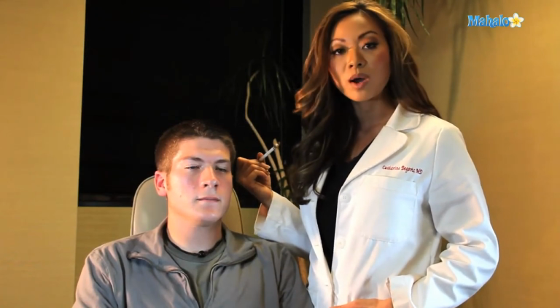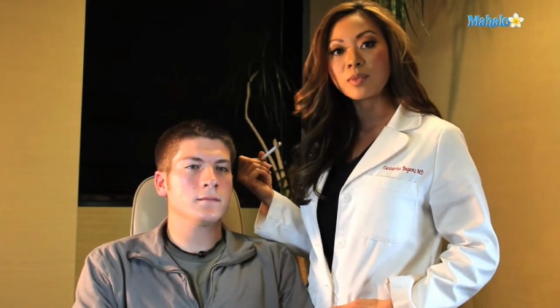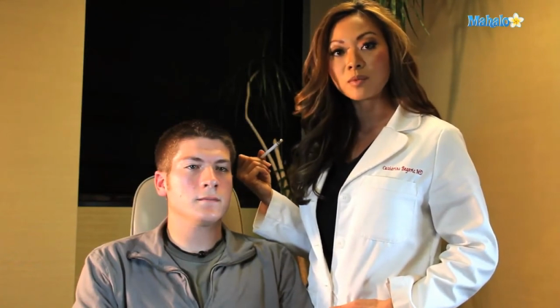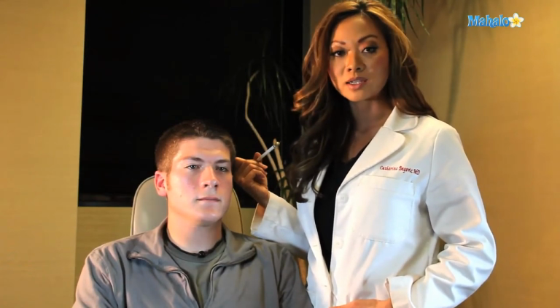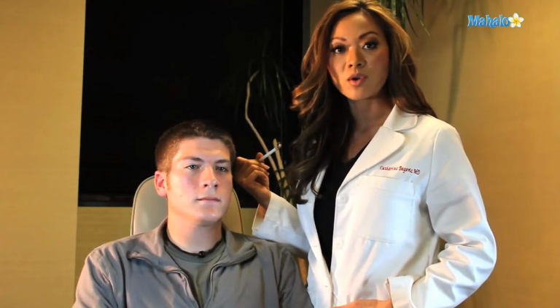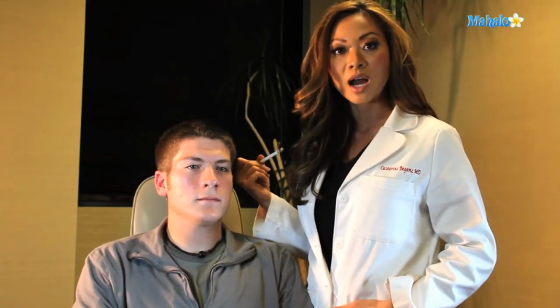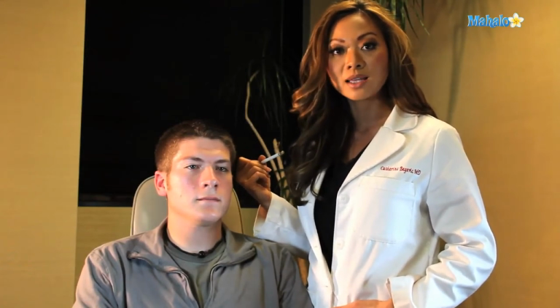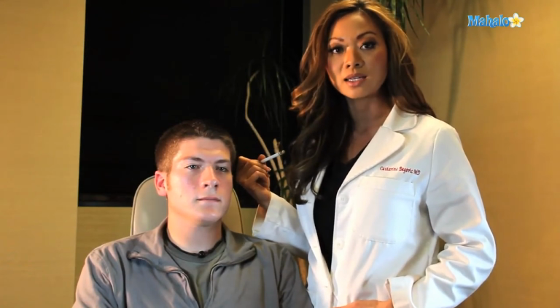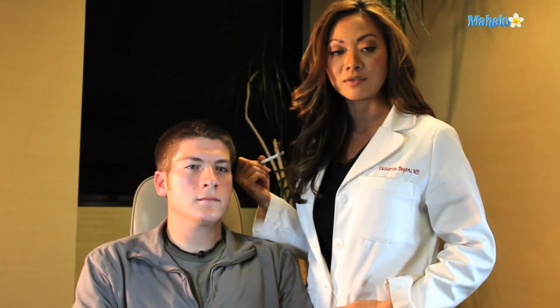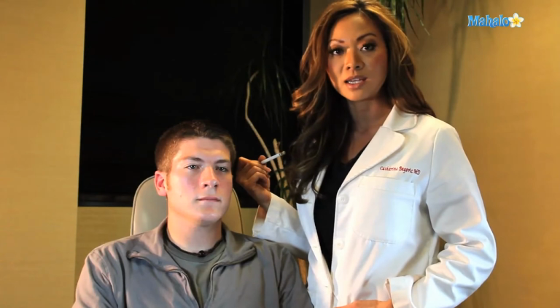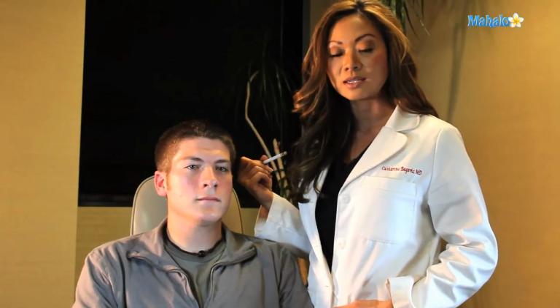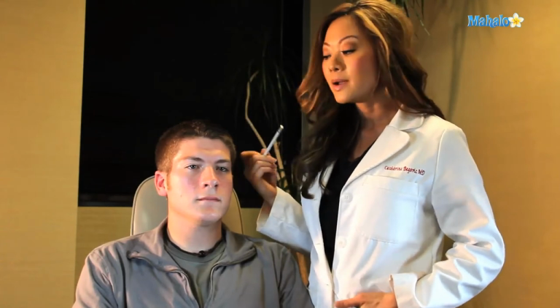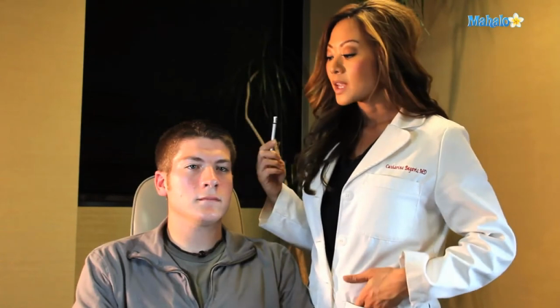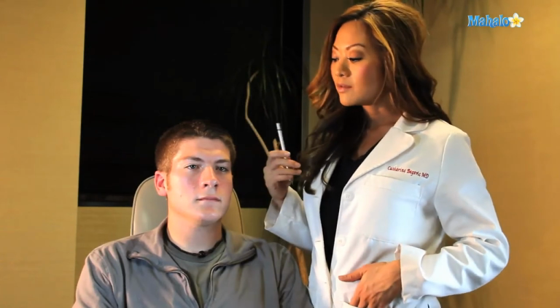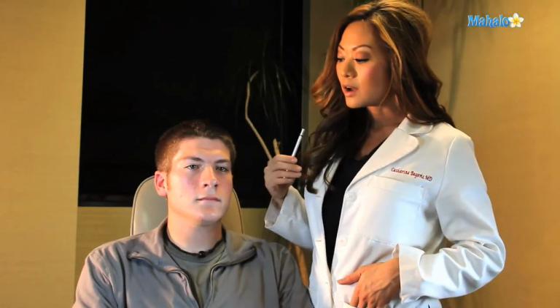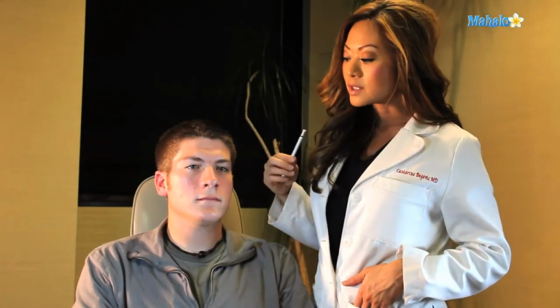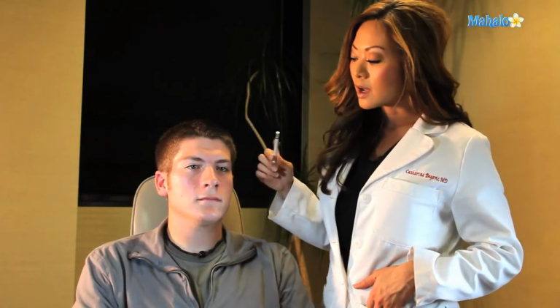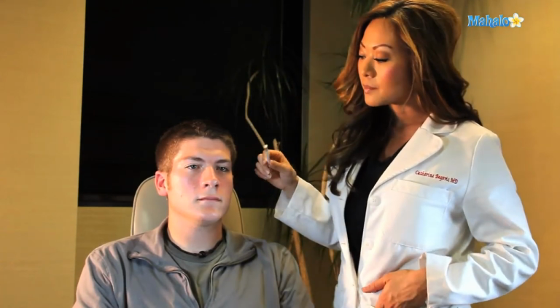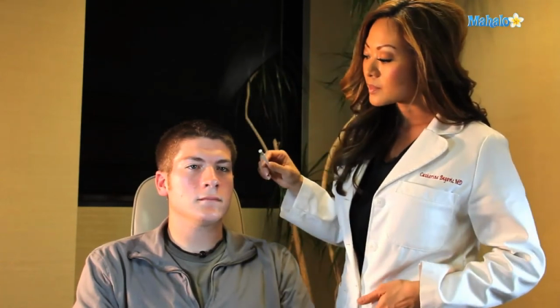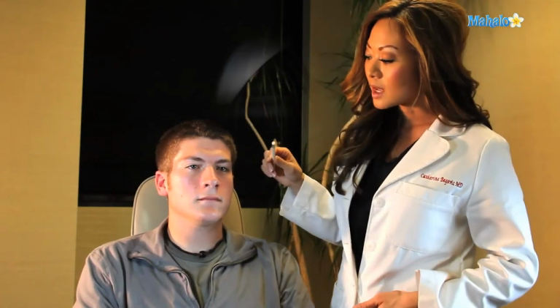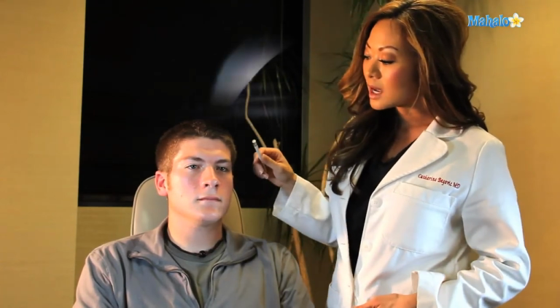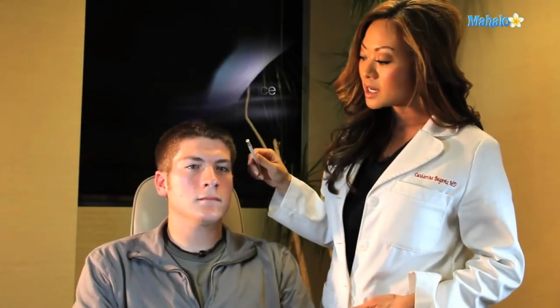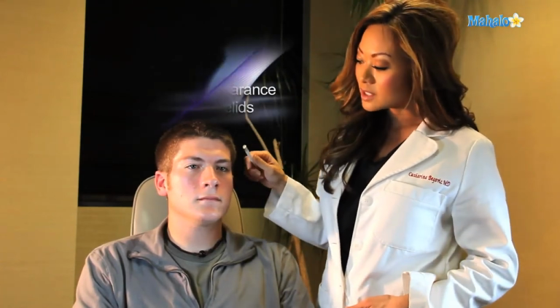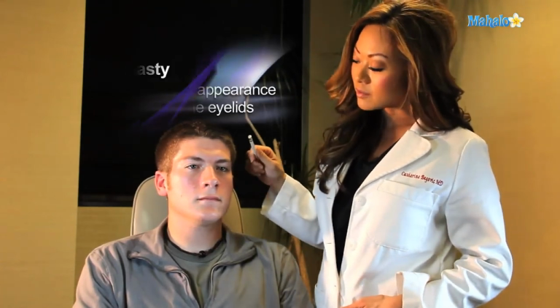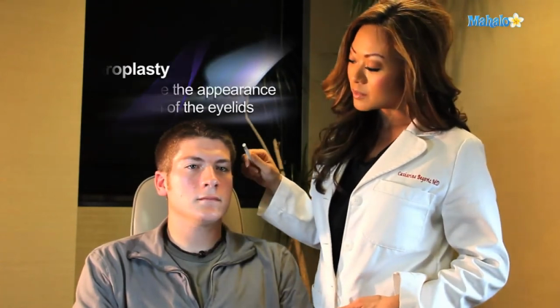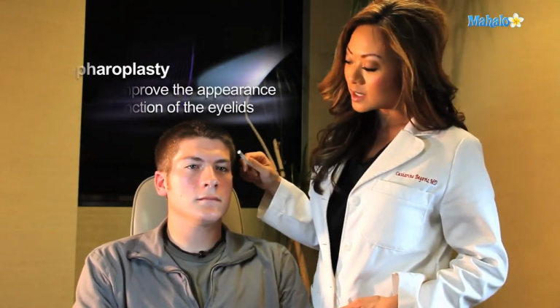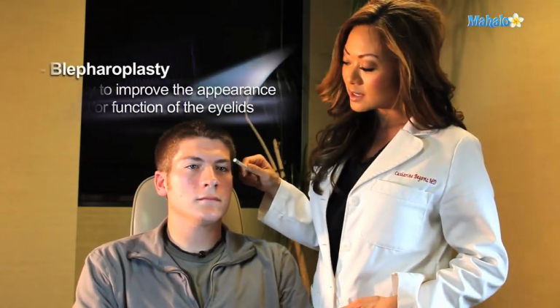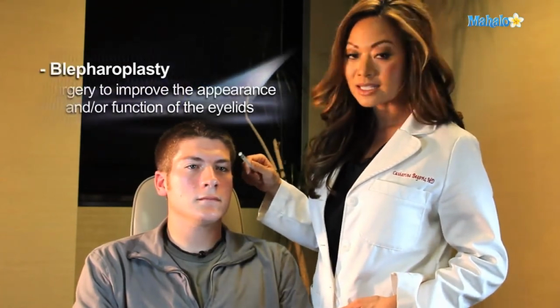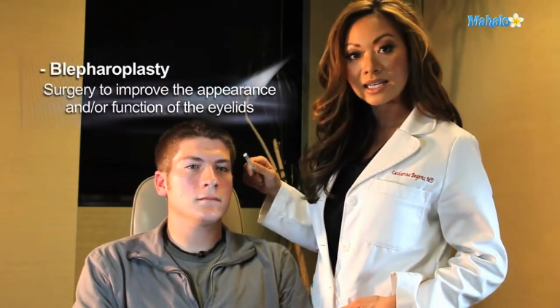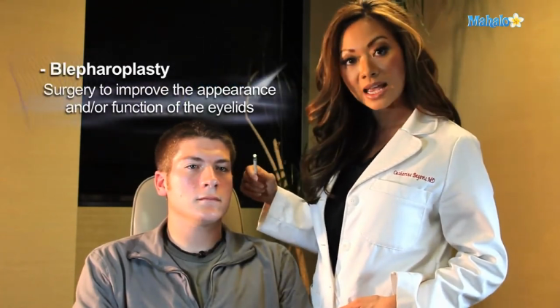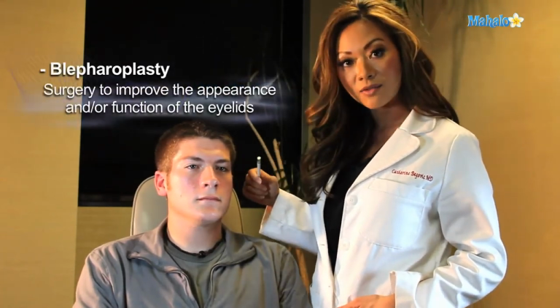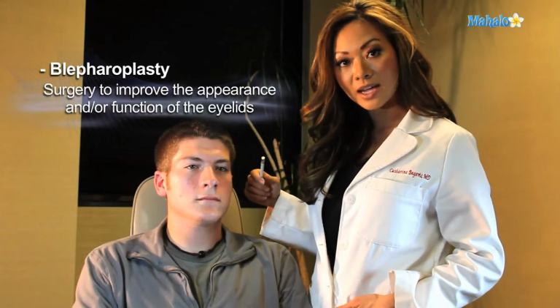And what blepharoplasty, or an eyelid lift is, involves a combination of removing the skin and the fat.